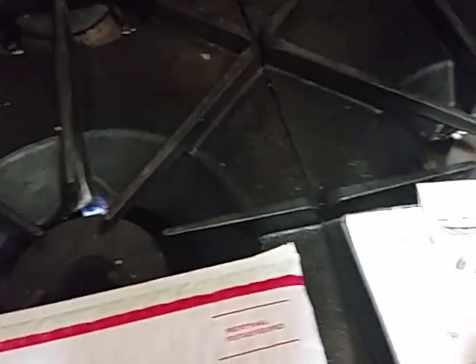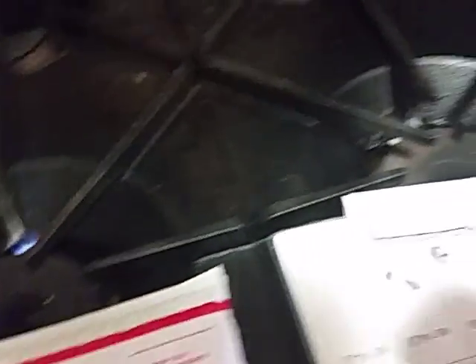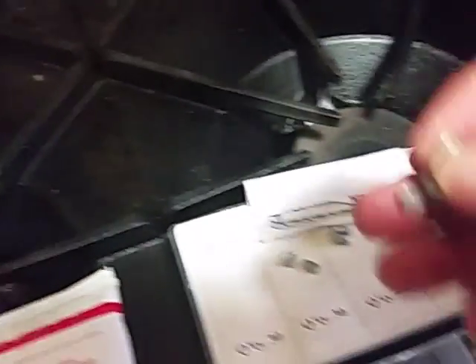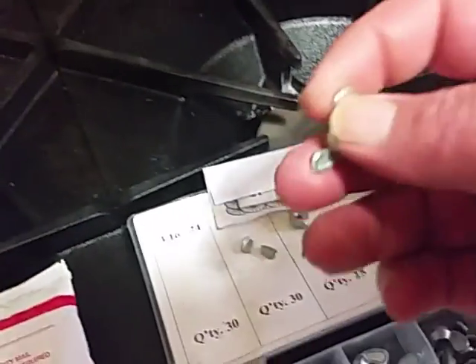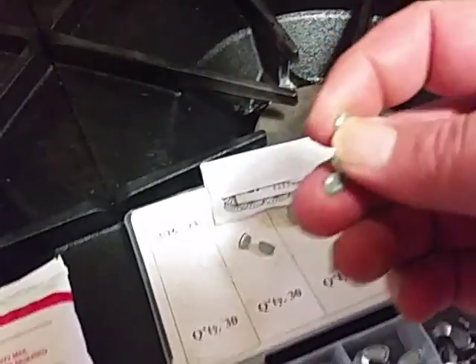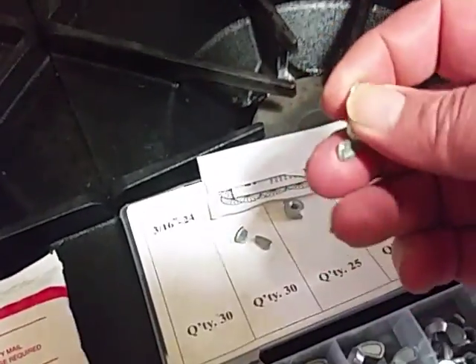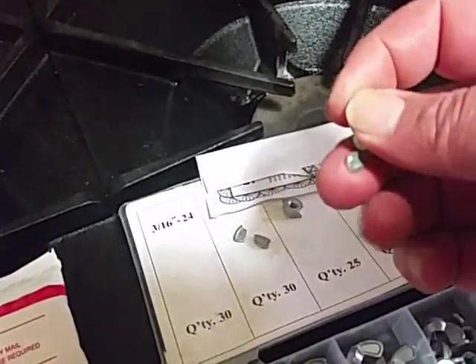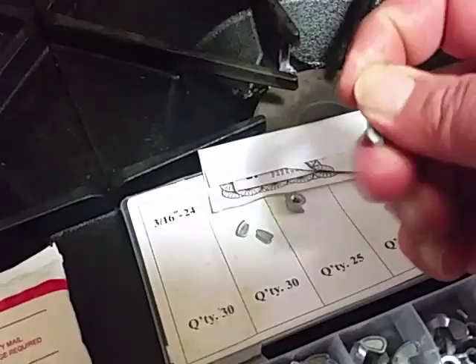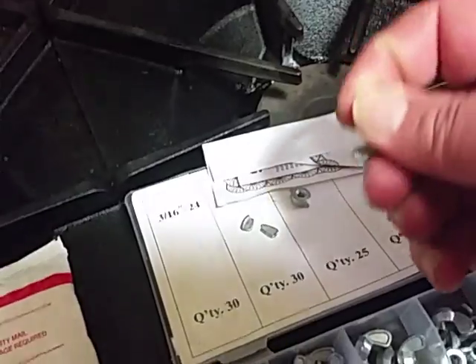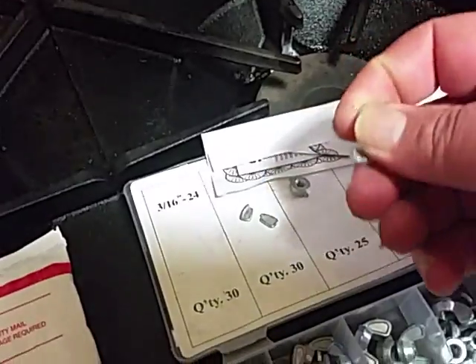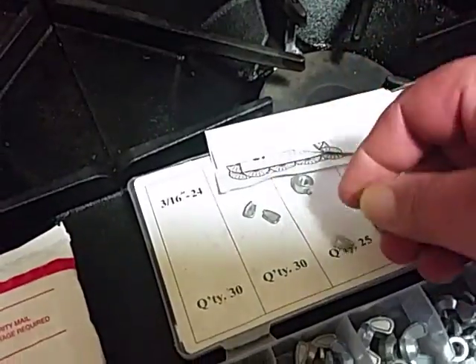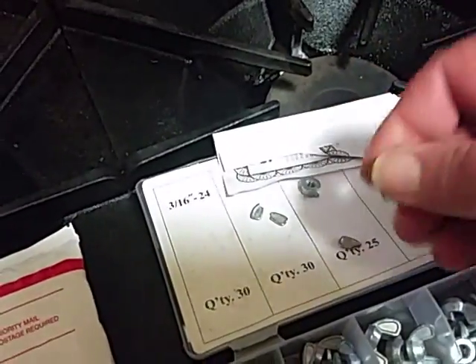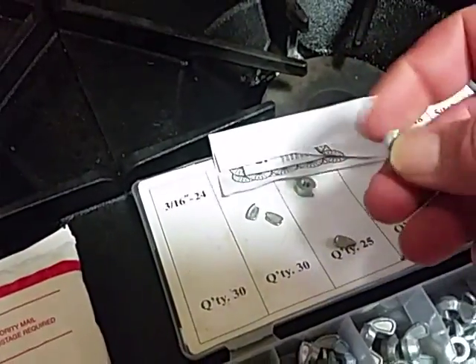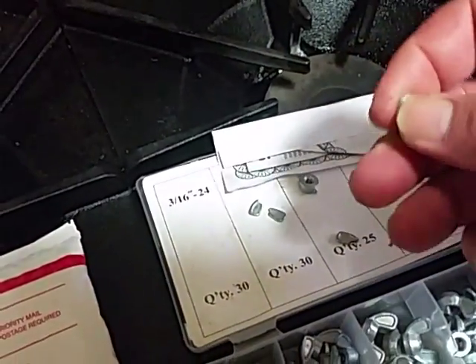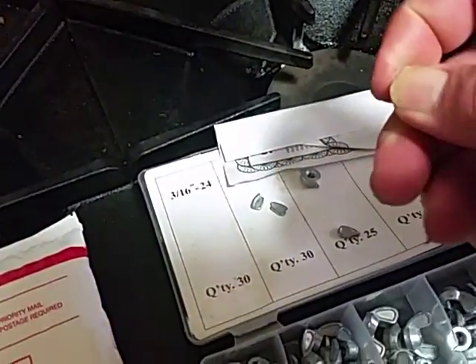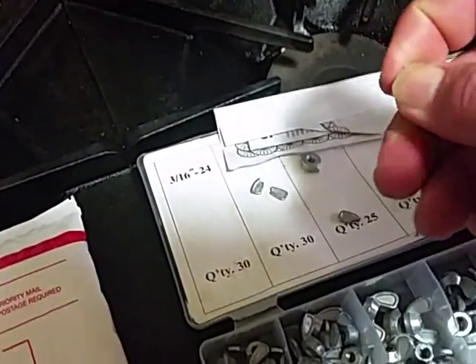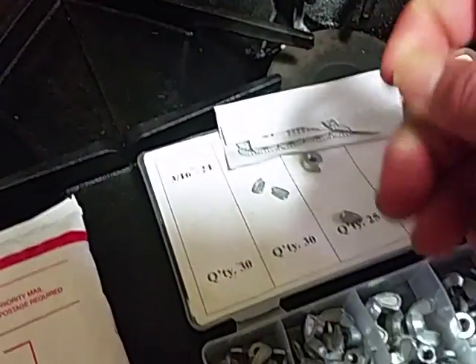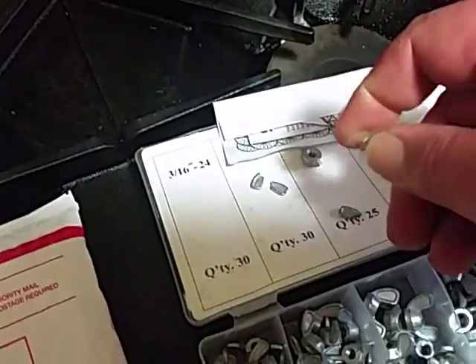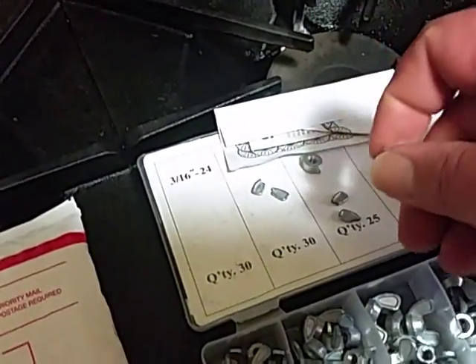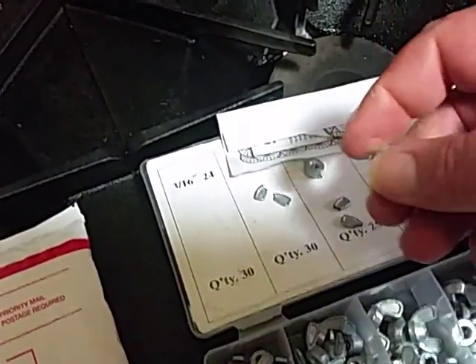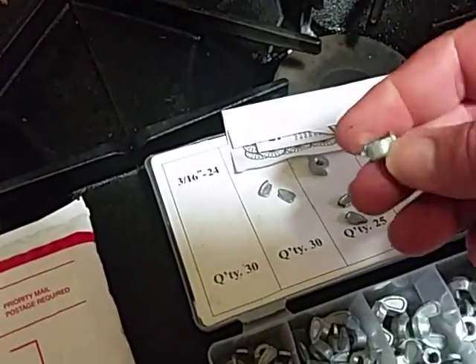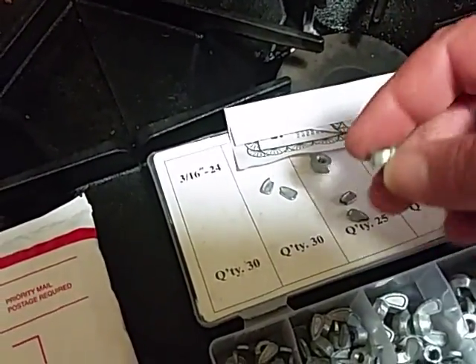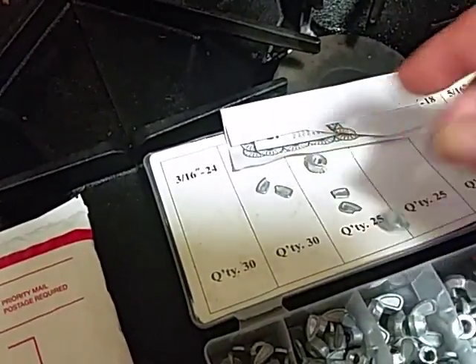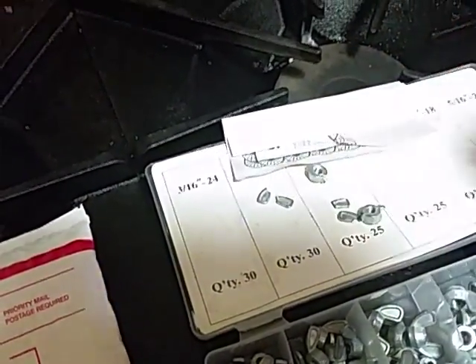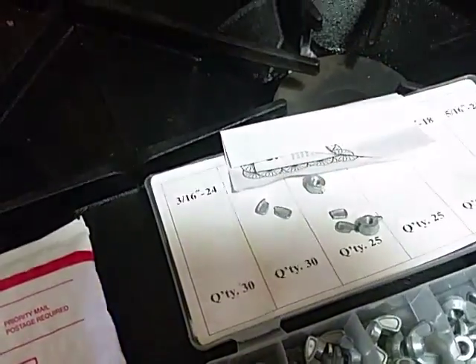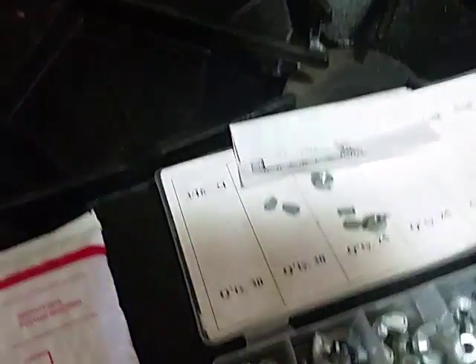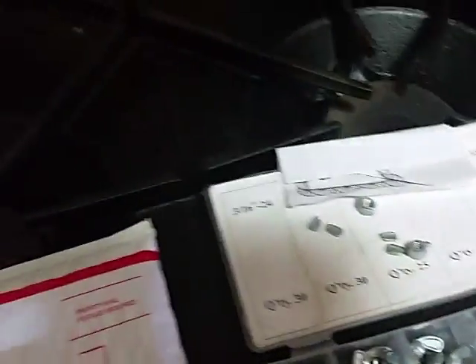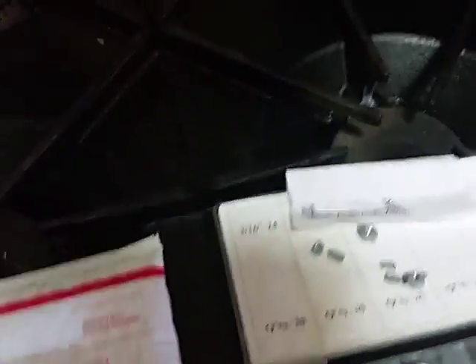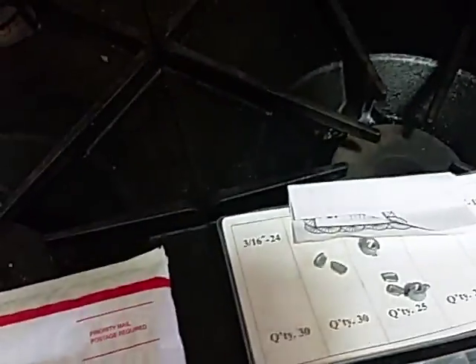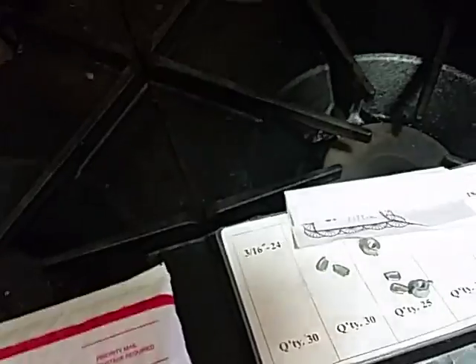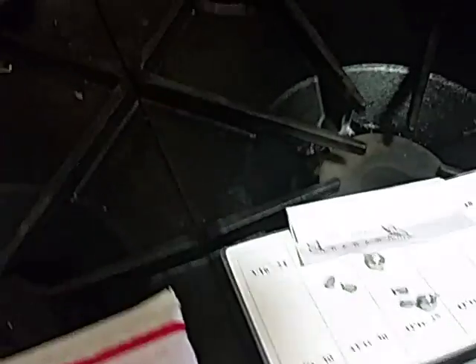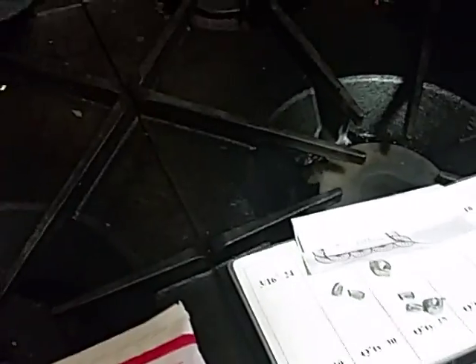Here's another one — oops, there went one. Oops, there's the other. That's pretty bad when you break them with one hand.